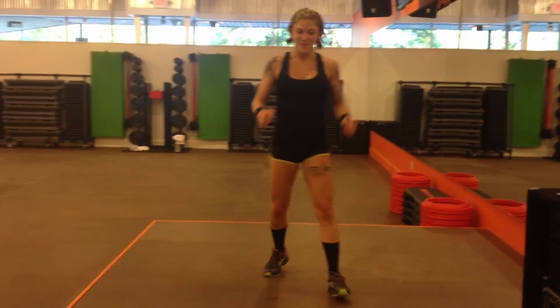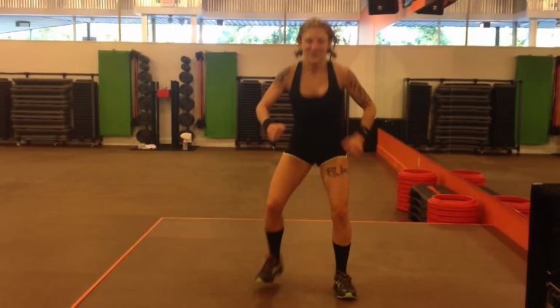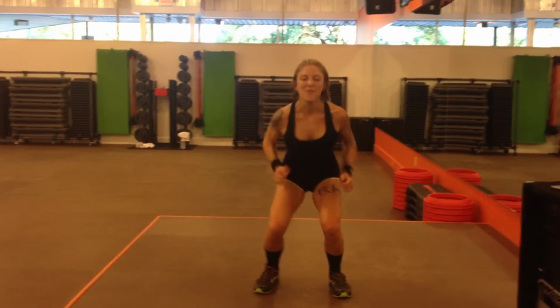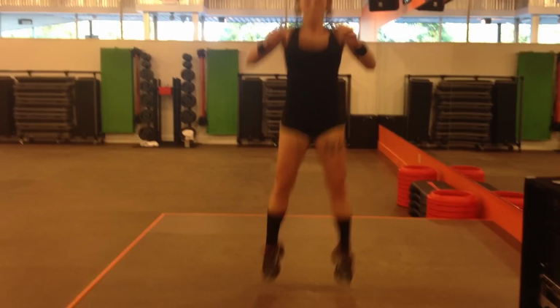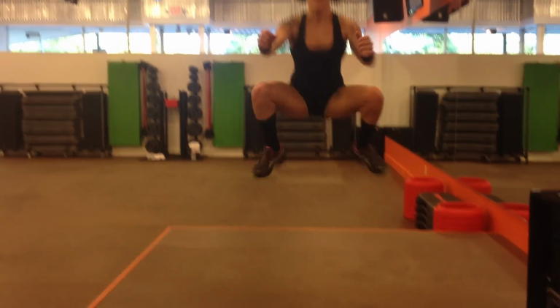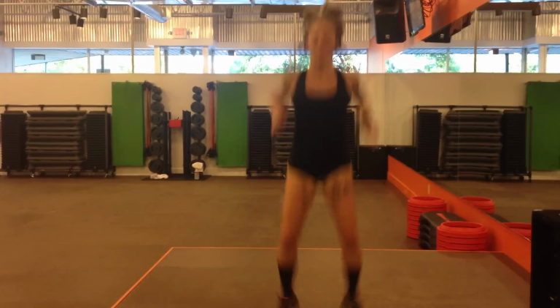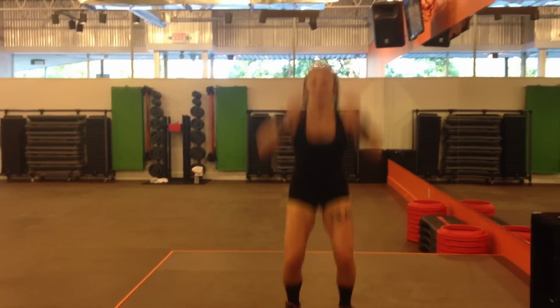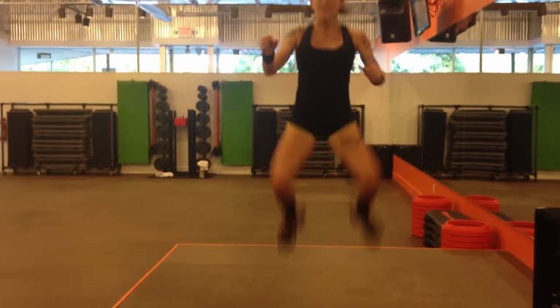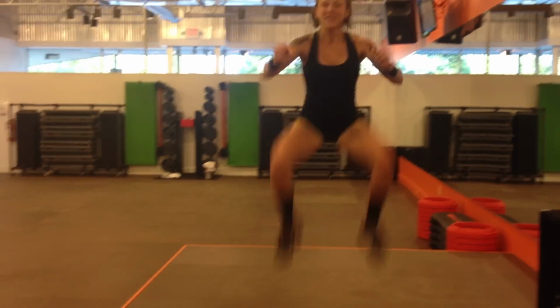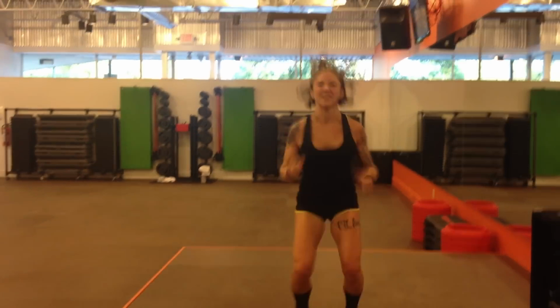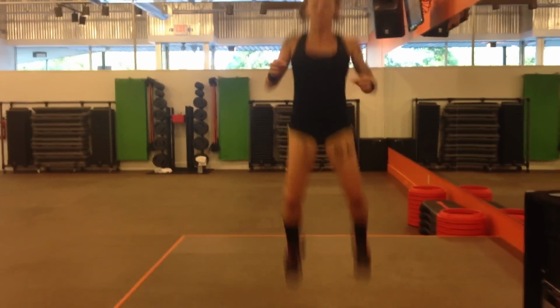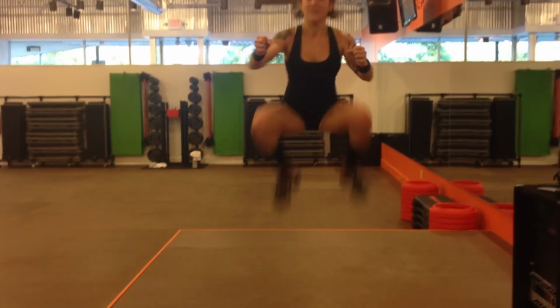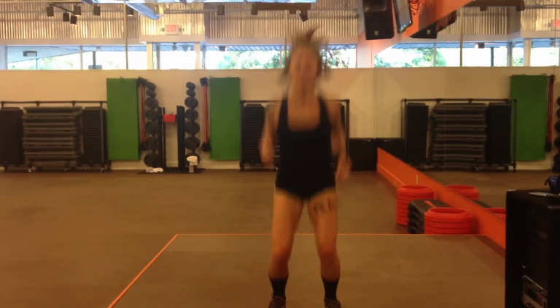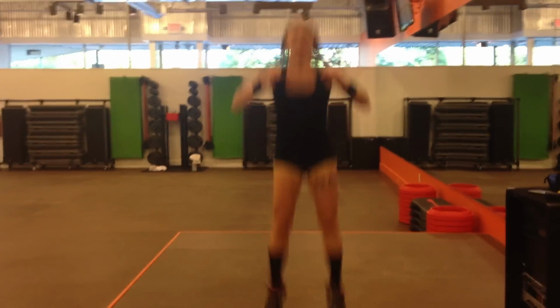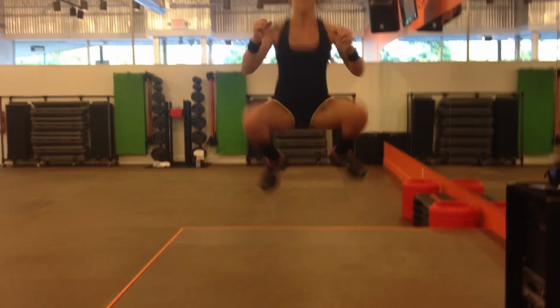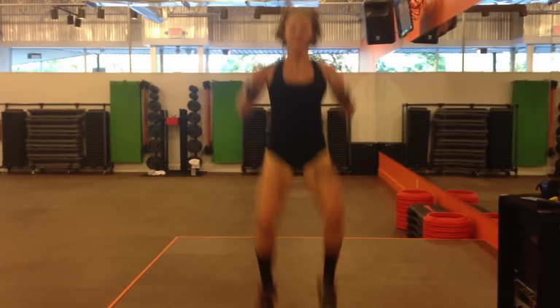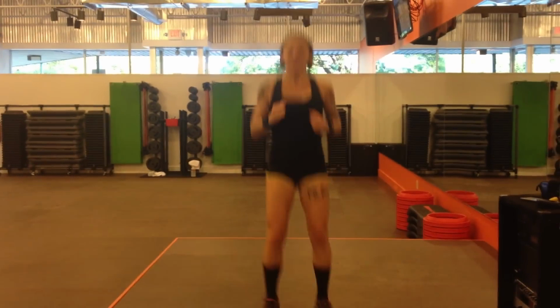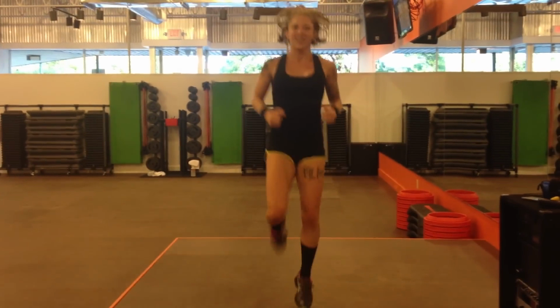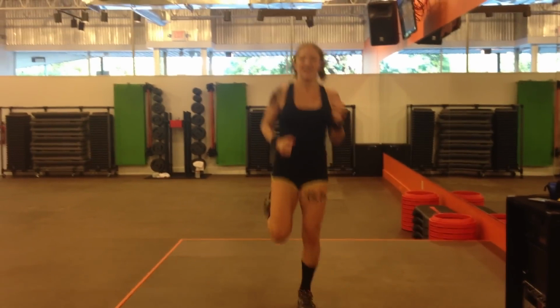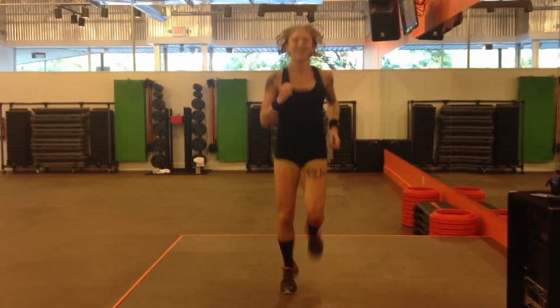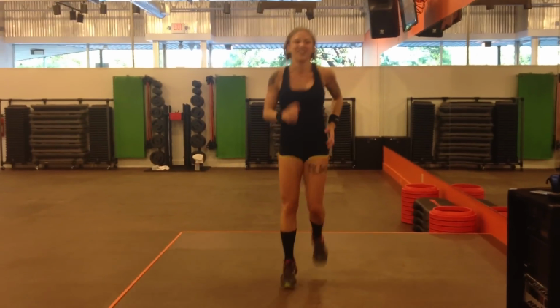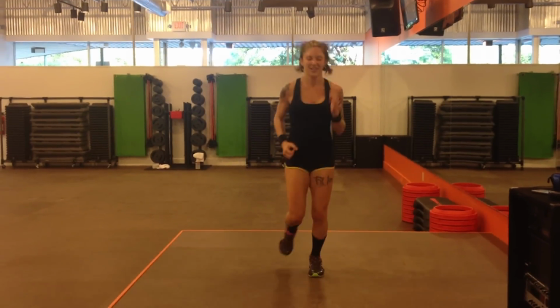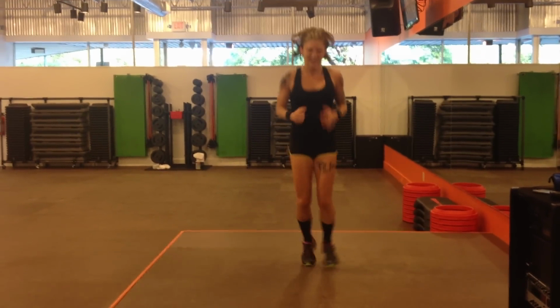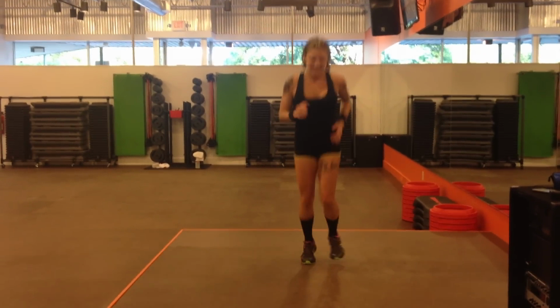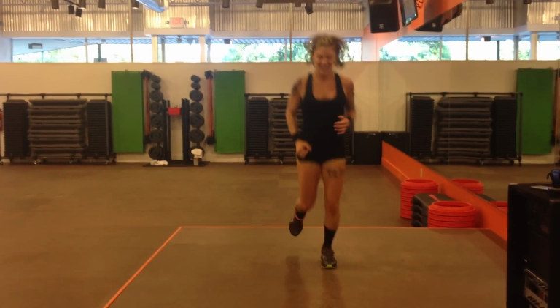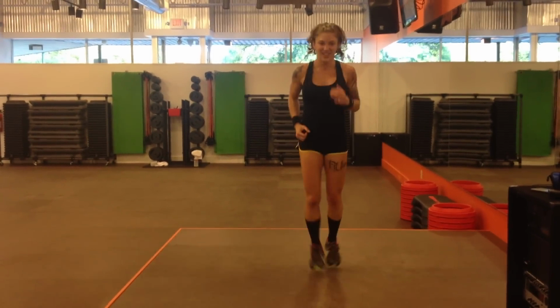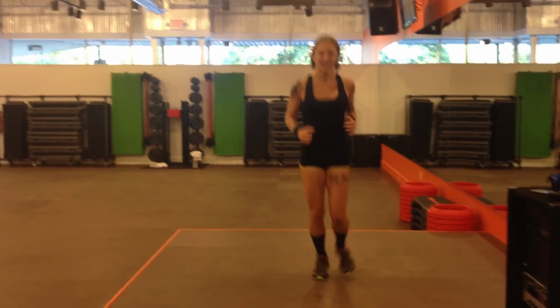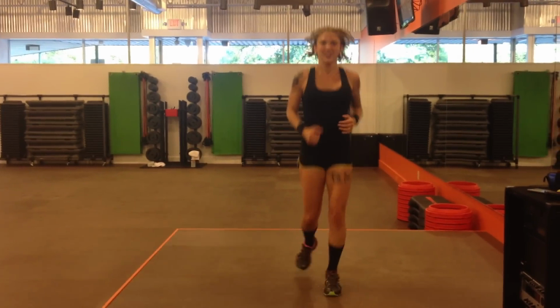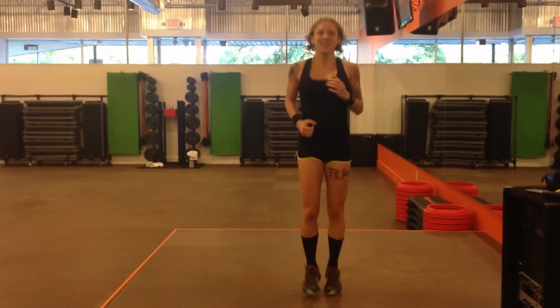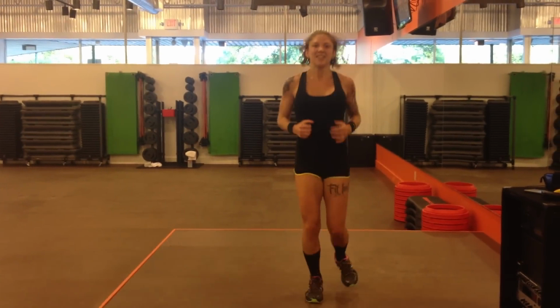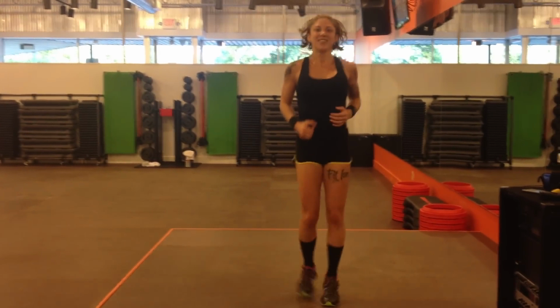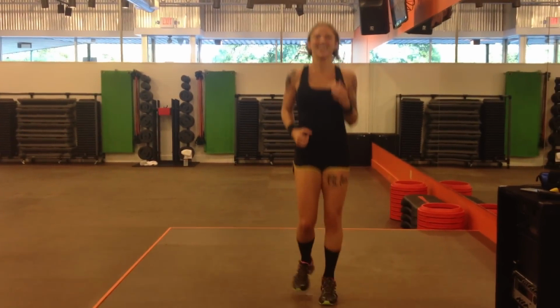Okay, I couldn't even keep her all in the frame — that's how high she tuck jumped.